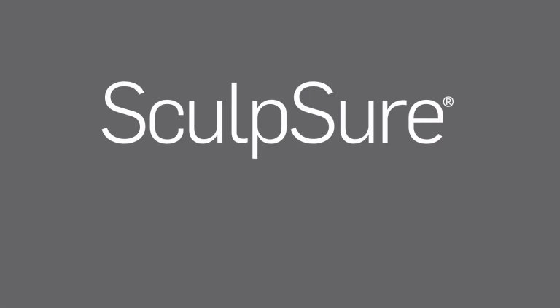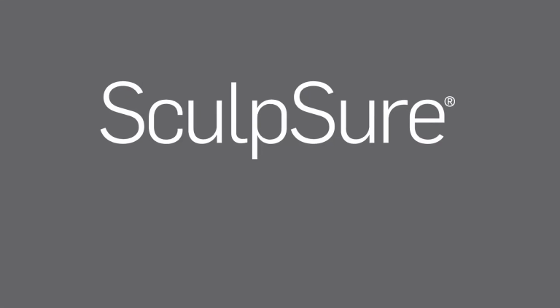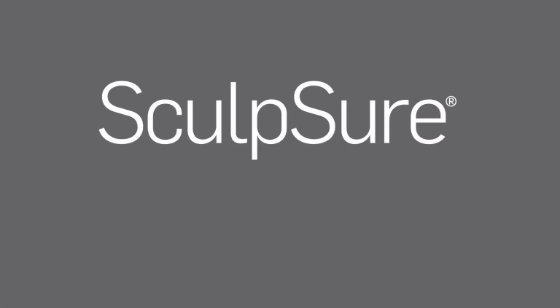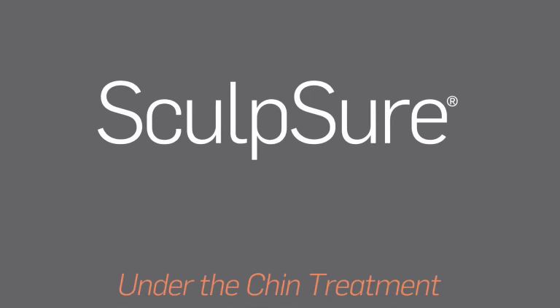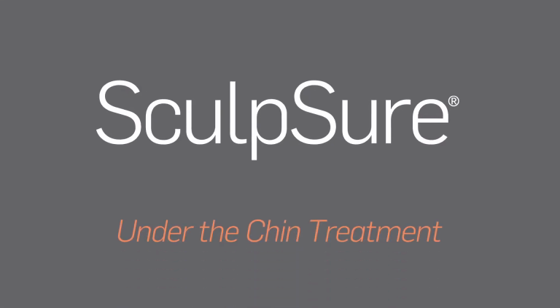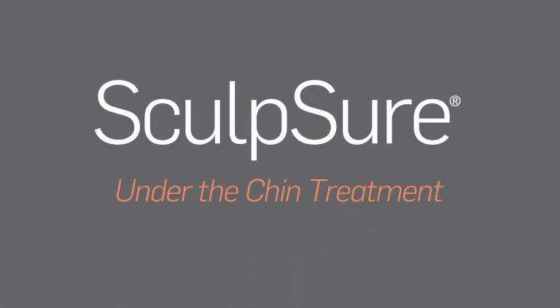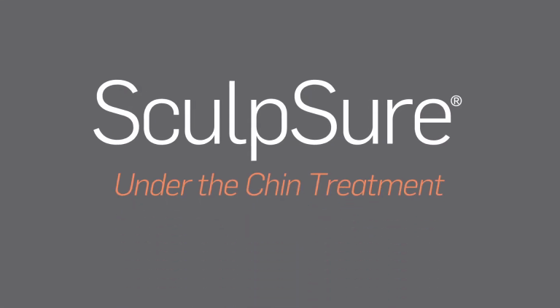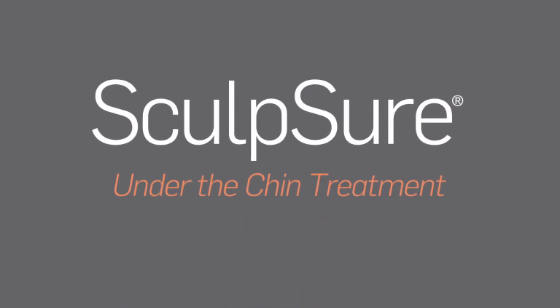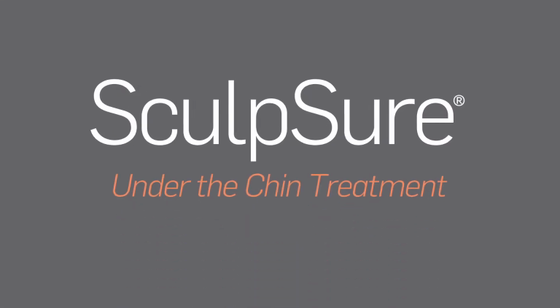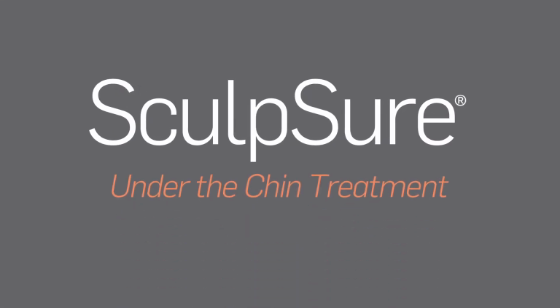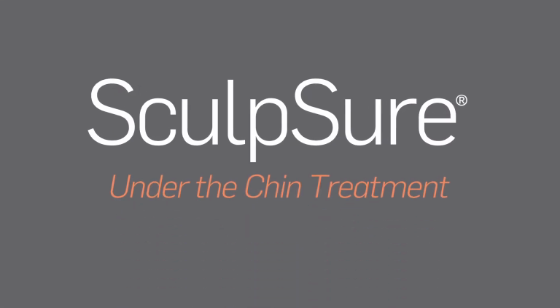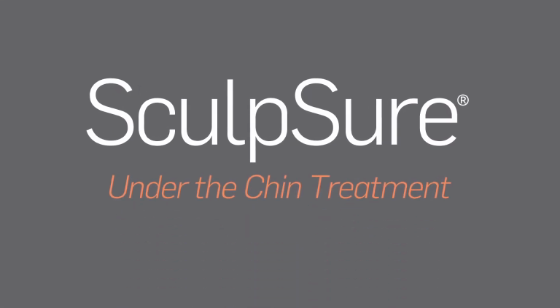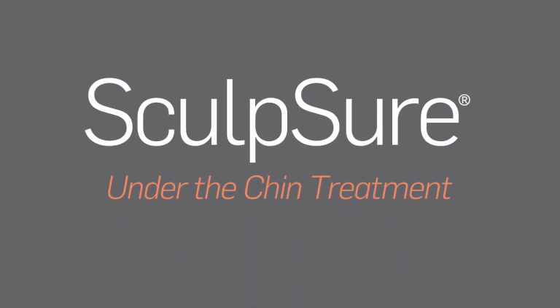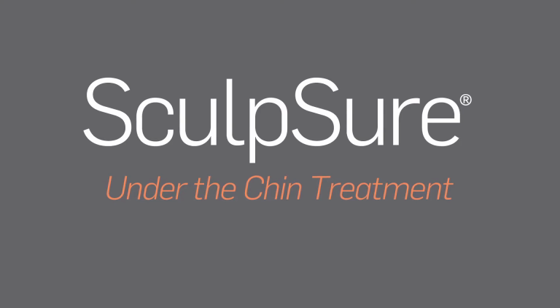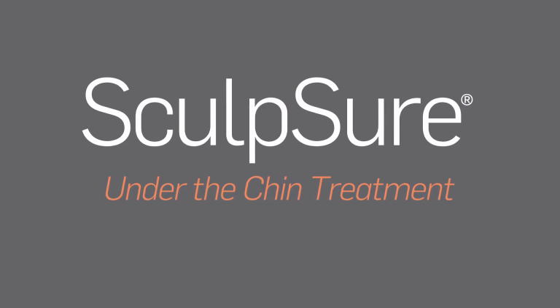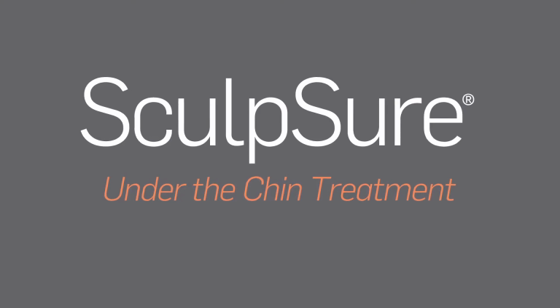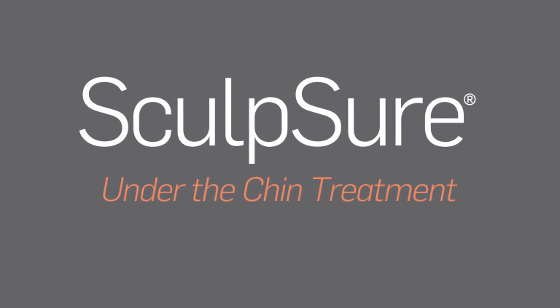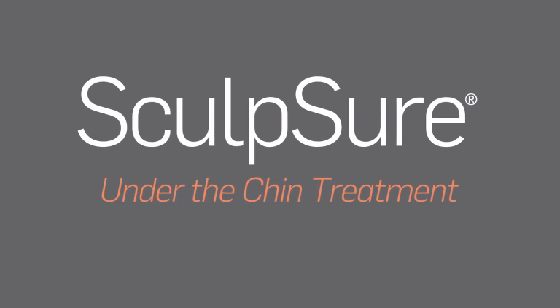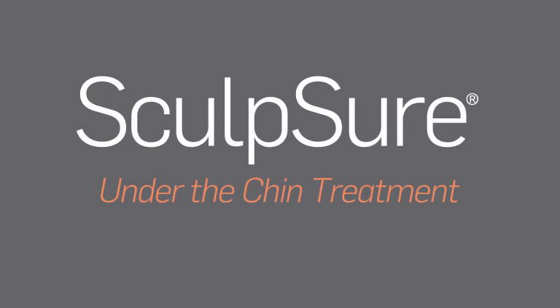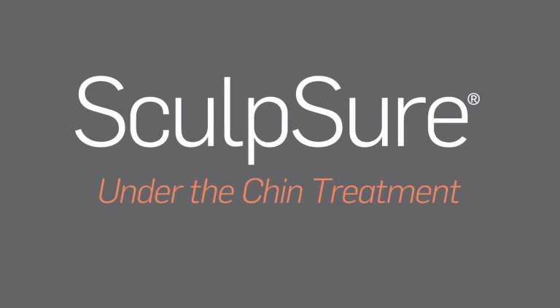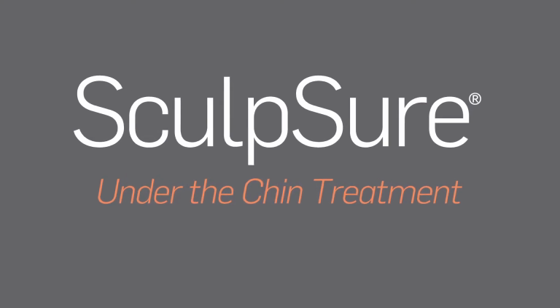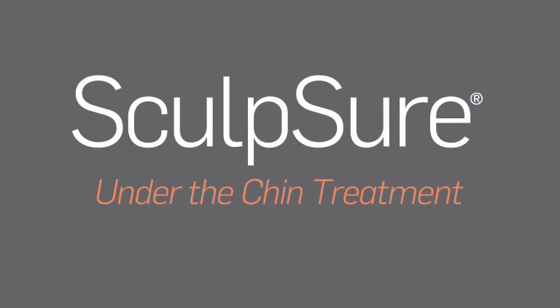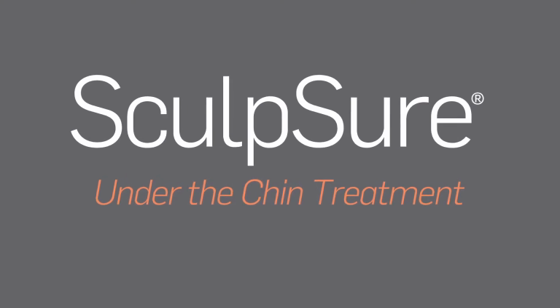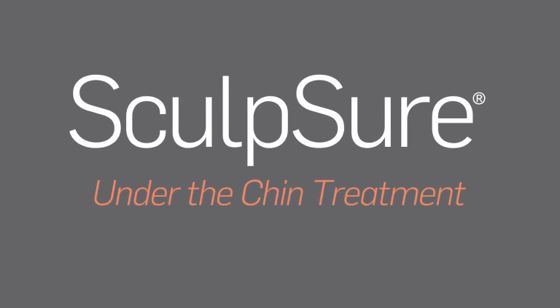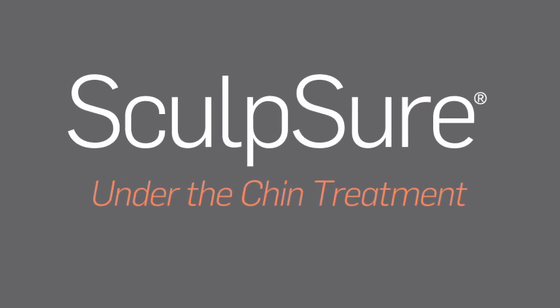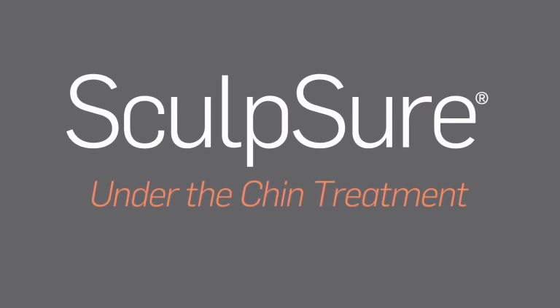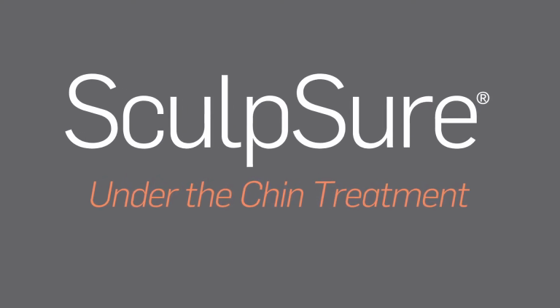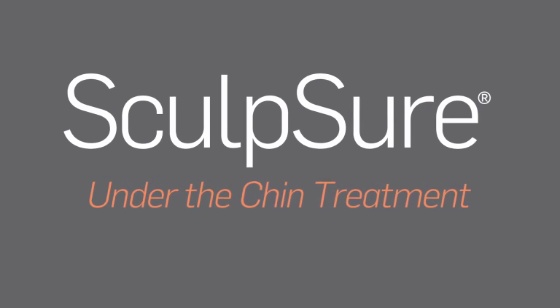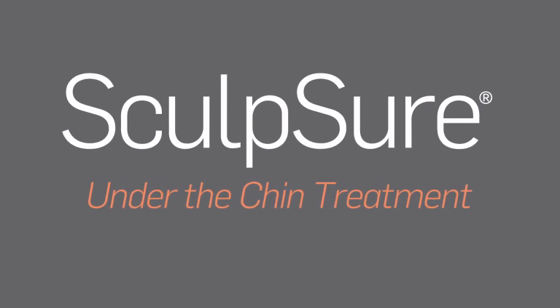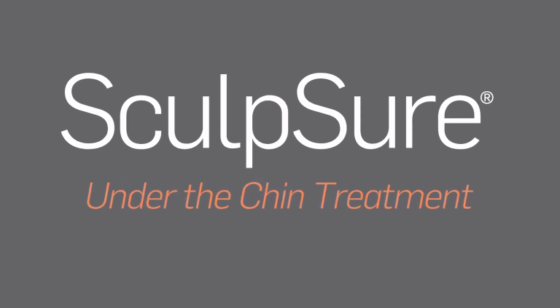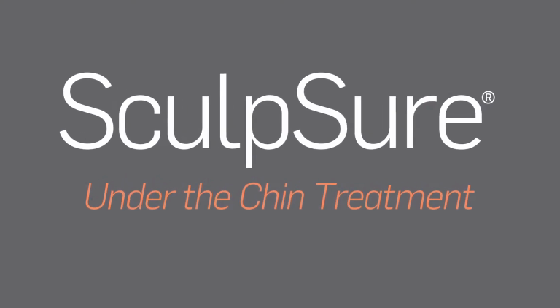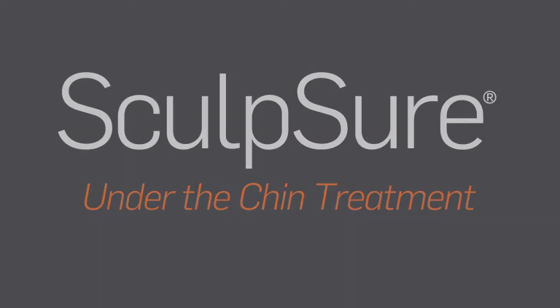The following video will provide you with an overview of what to expect during your SculpSure treatment to address the chin area.